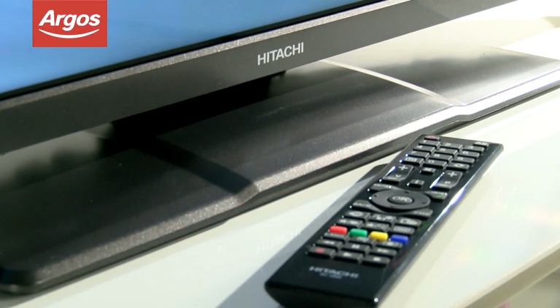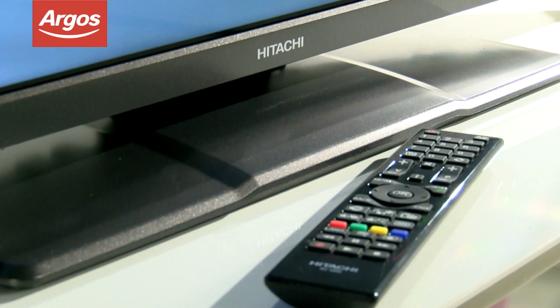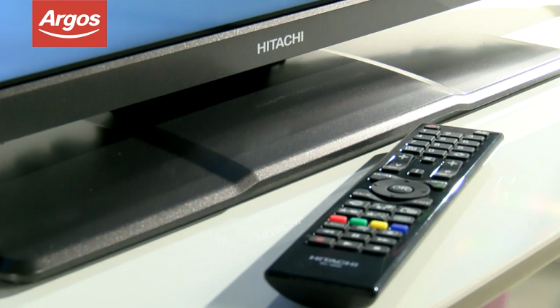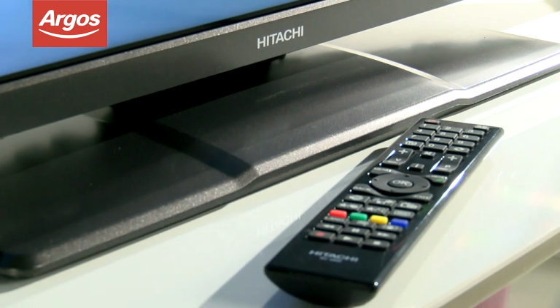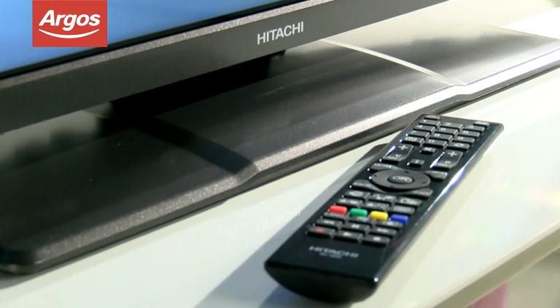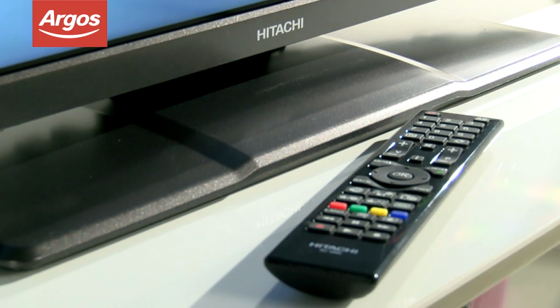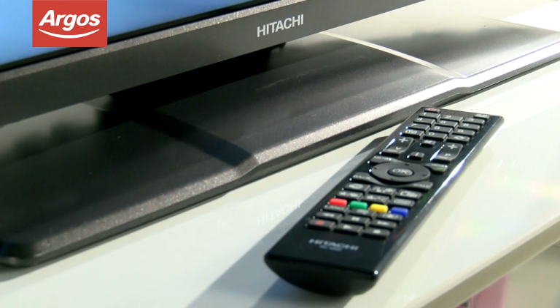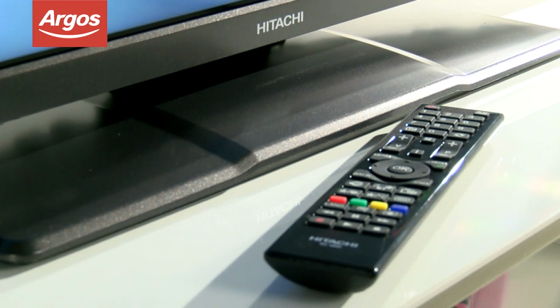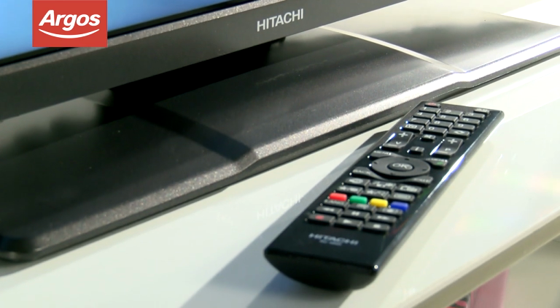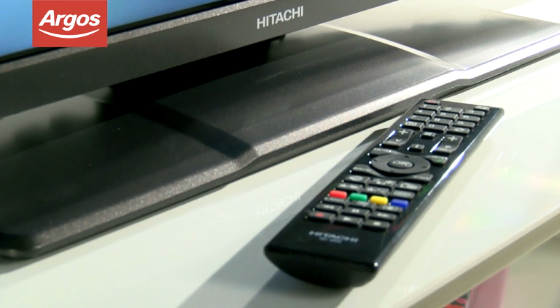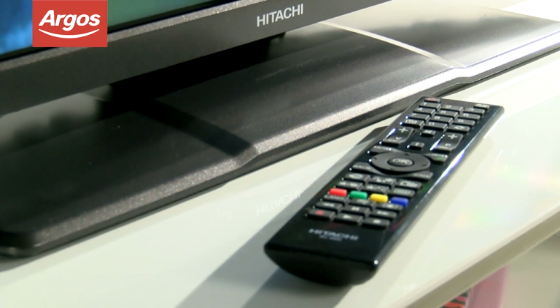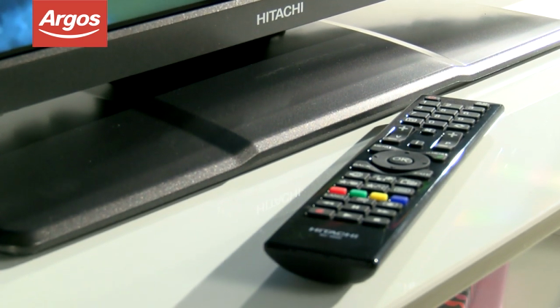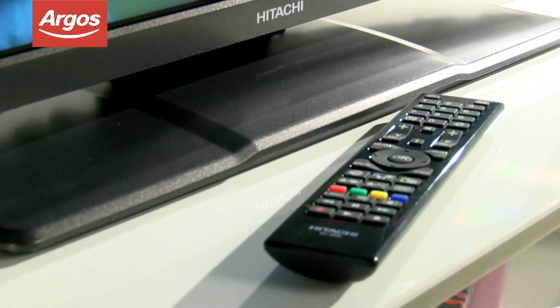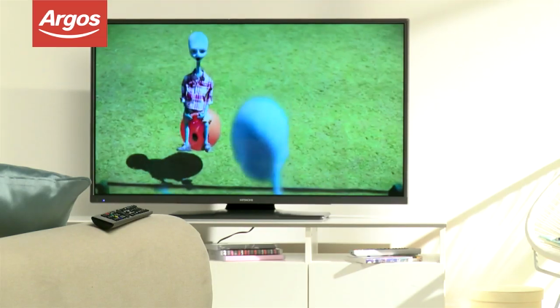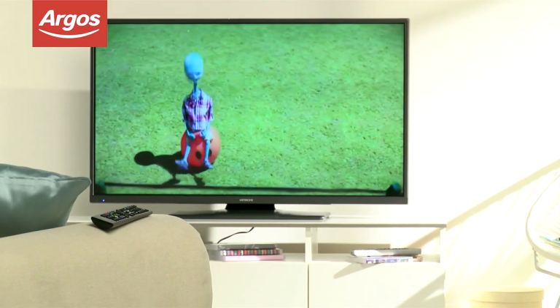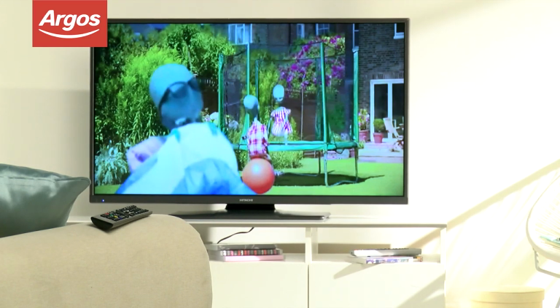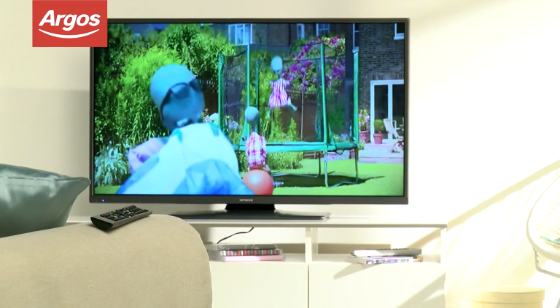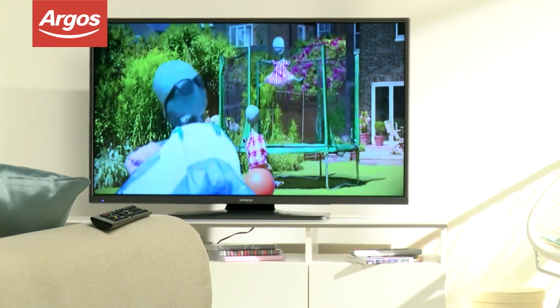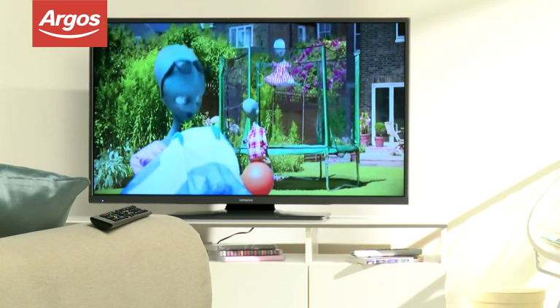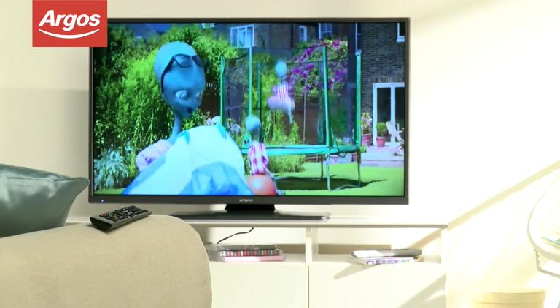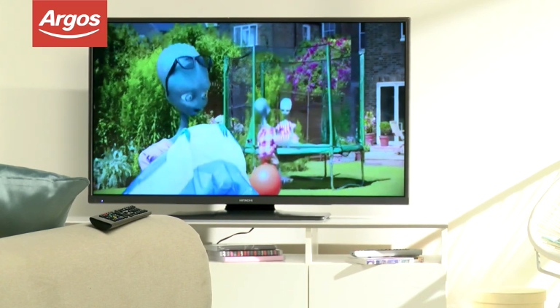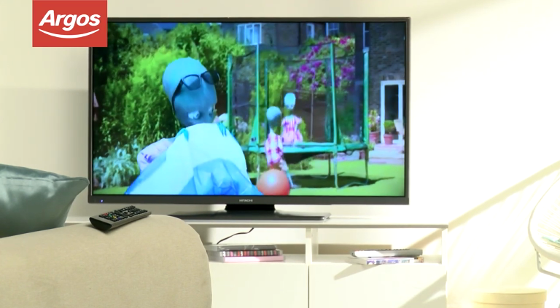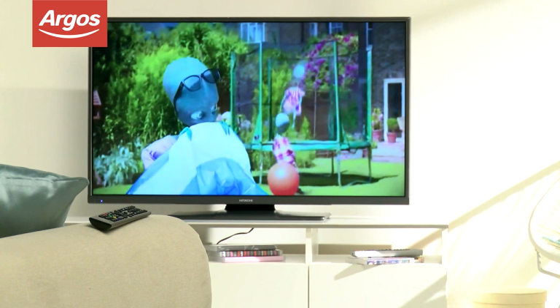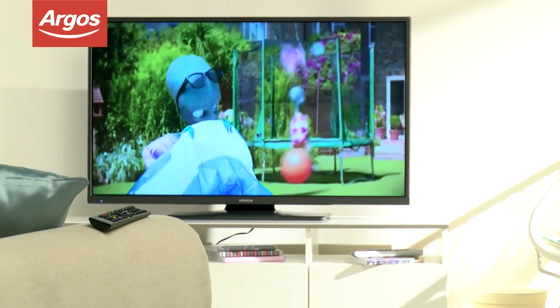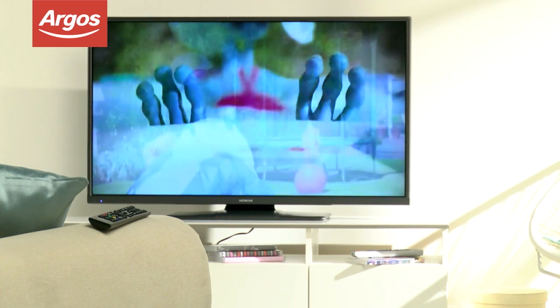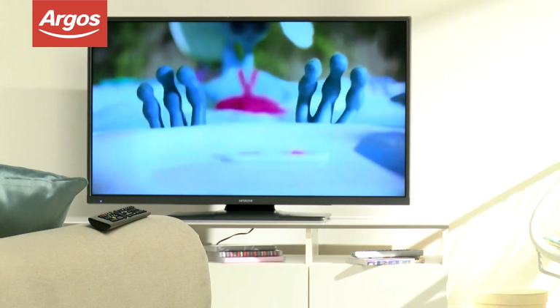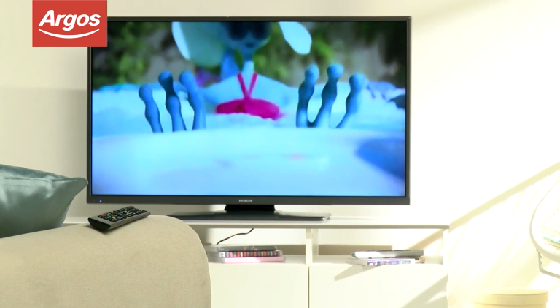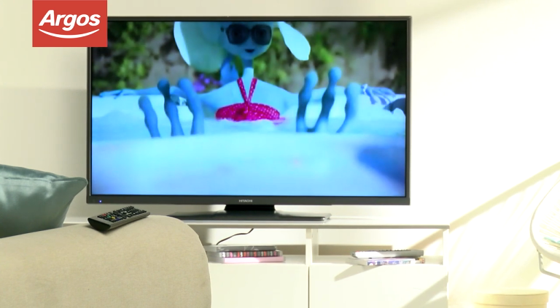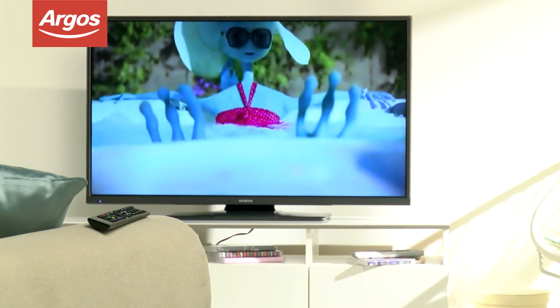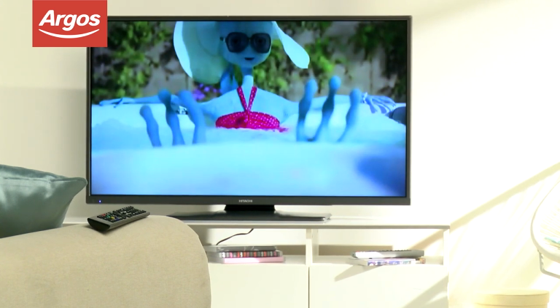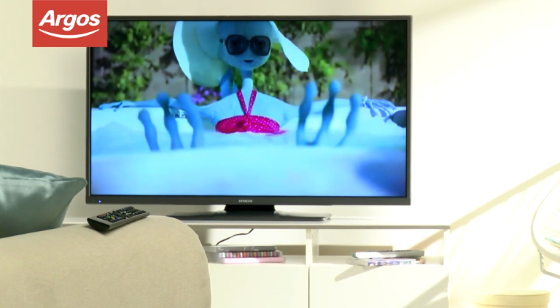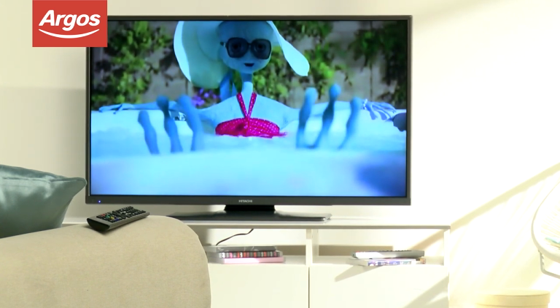best Freeview channels in HD format, and the 7-day electronic guide means you'll be able to catch up on anything you might have missed.